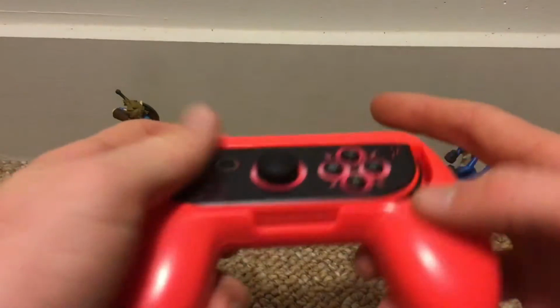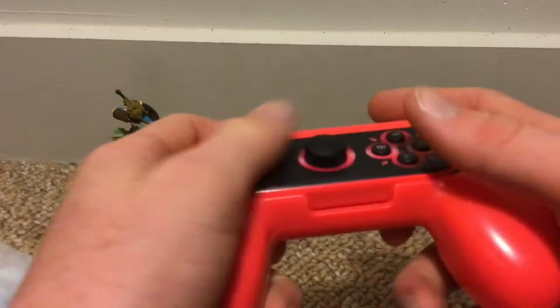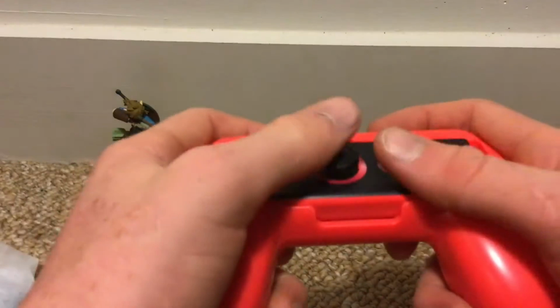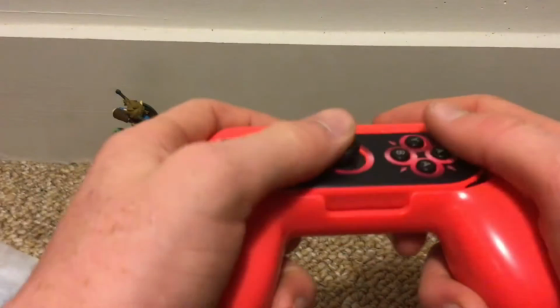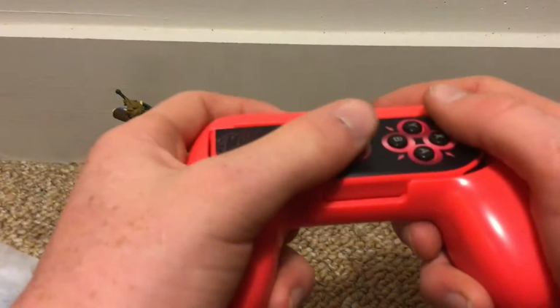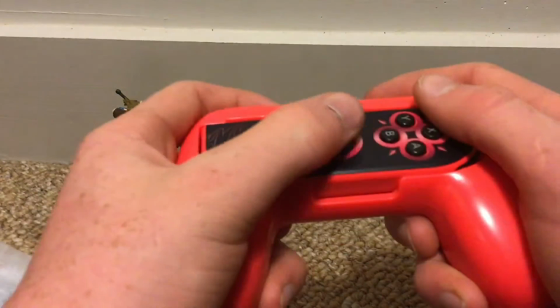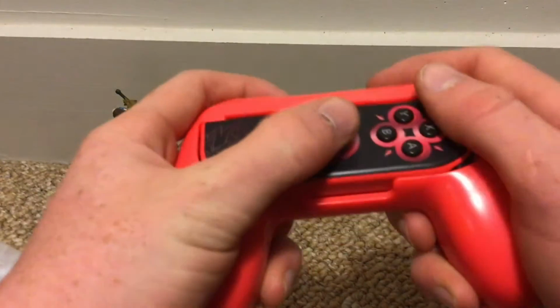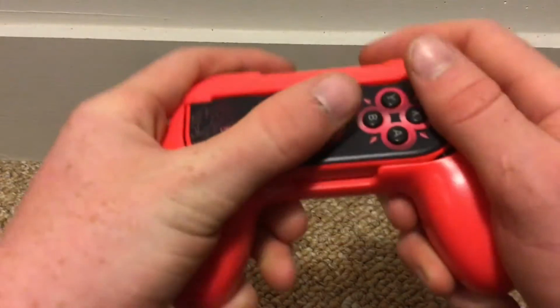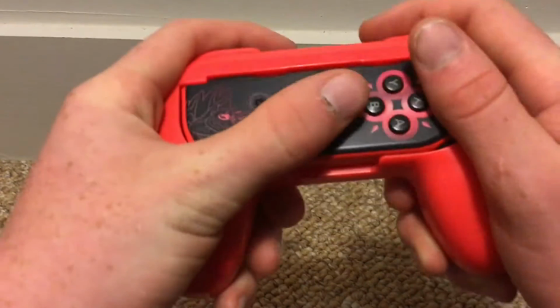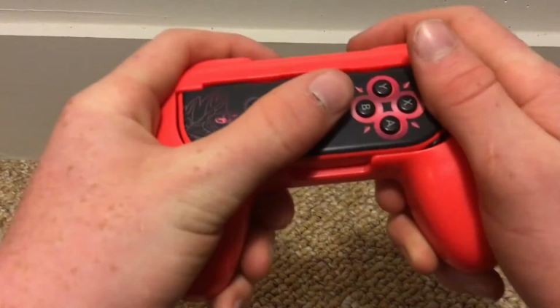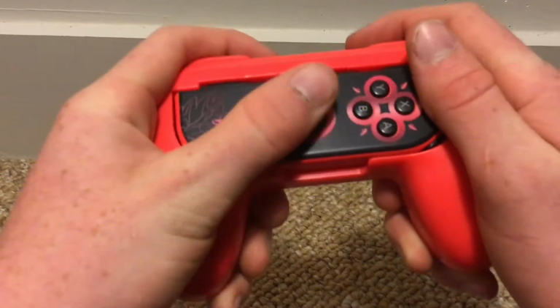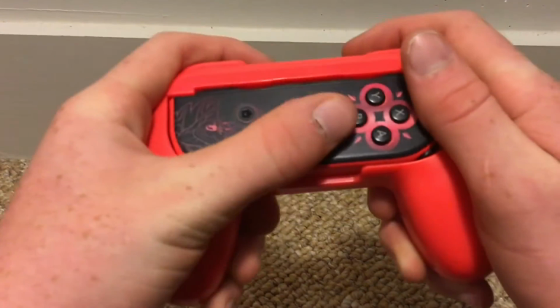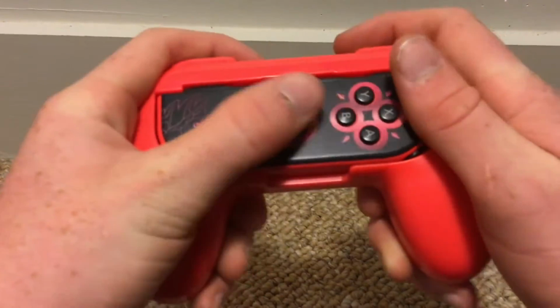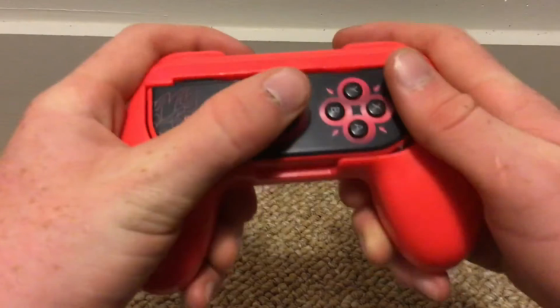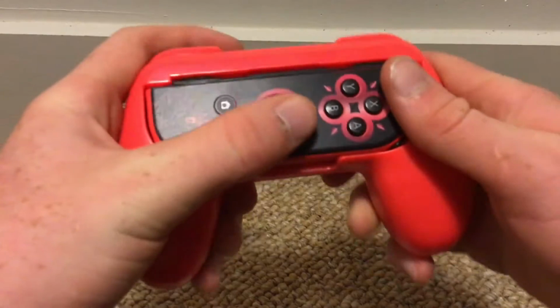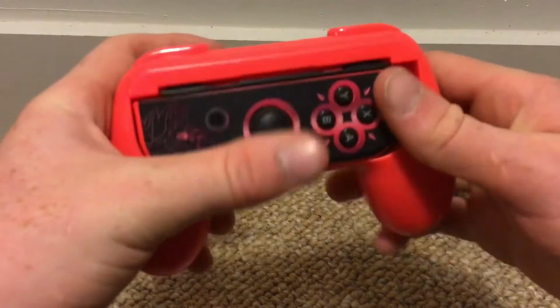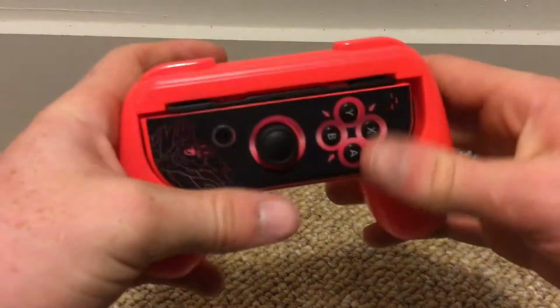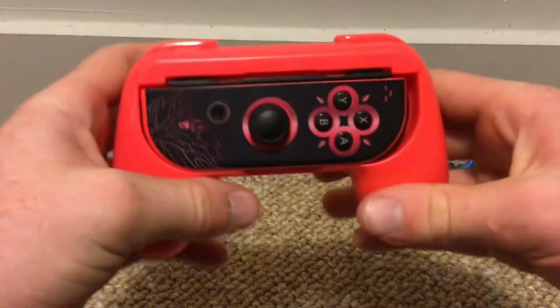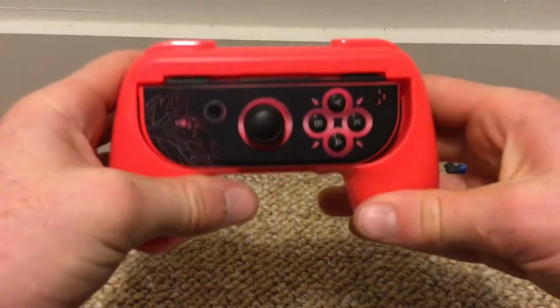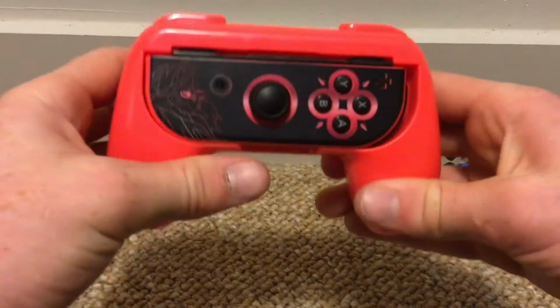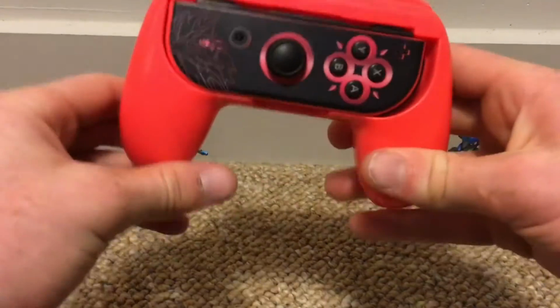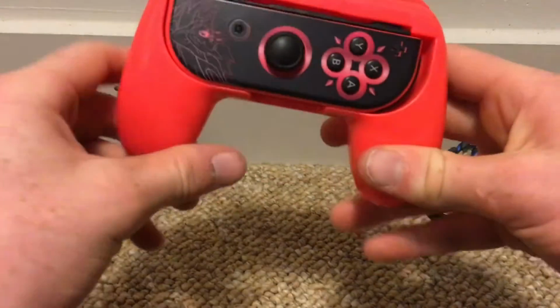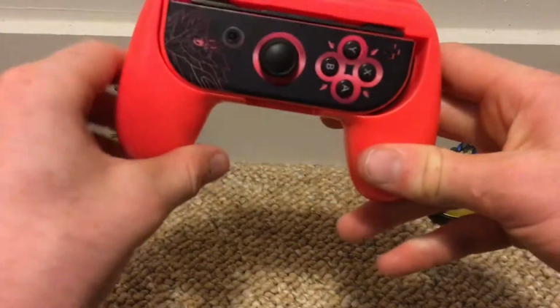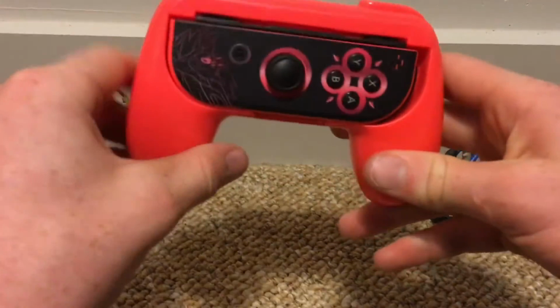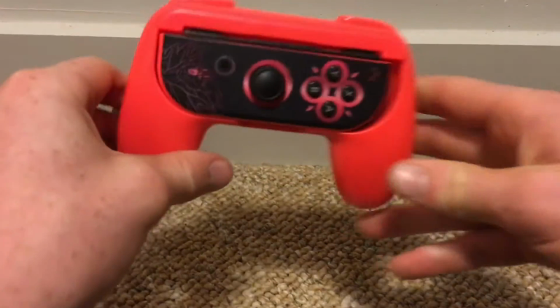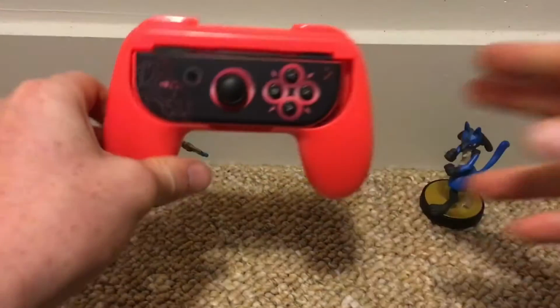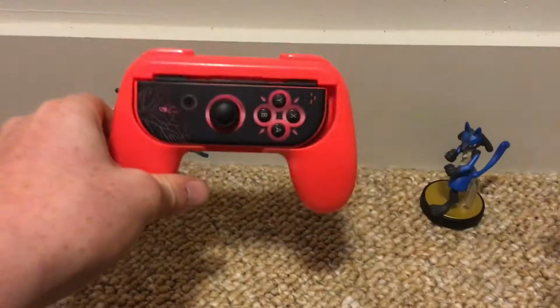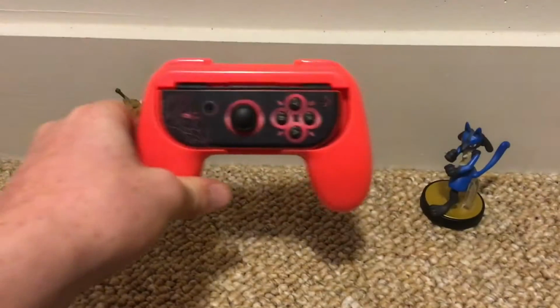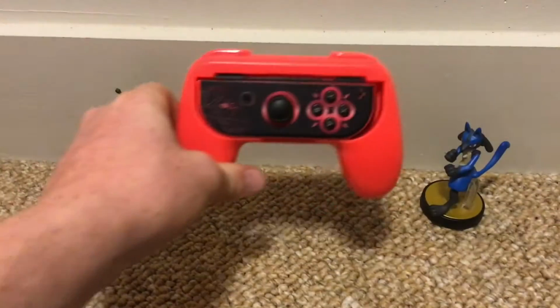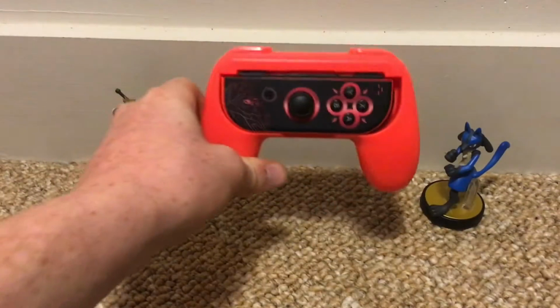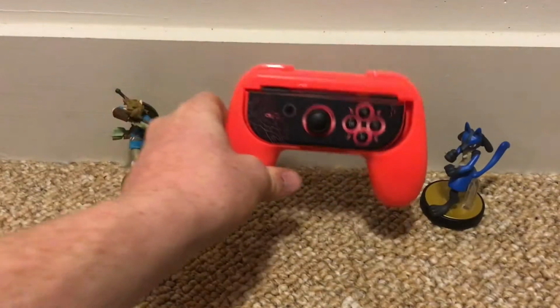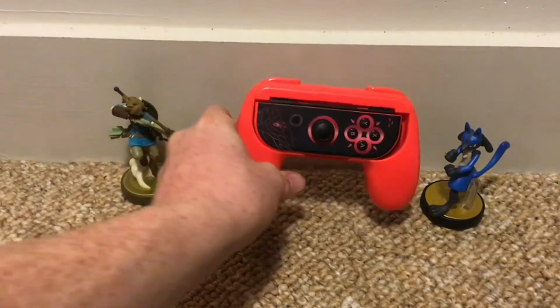It feels nice. It's a little clicky, but you know, that's good. Makes a Joy-Con feel like a traditional controller.